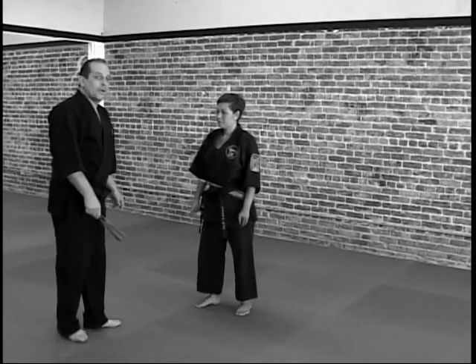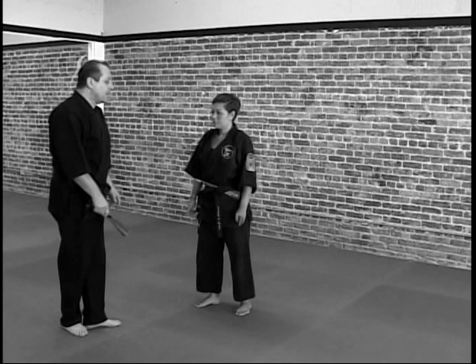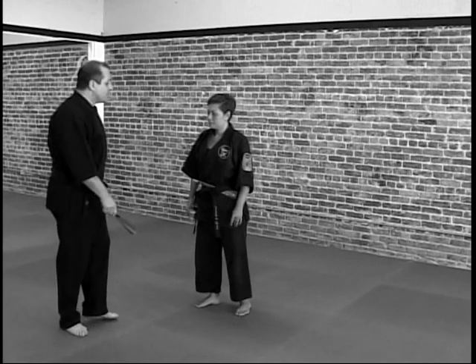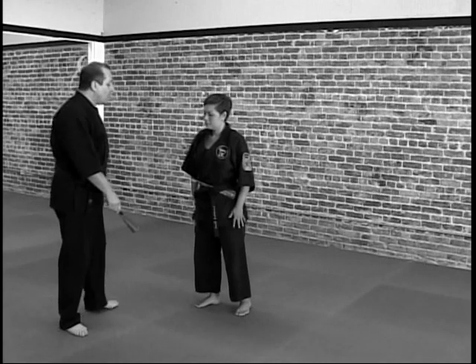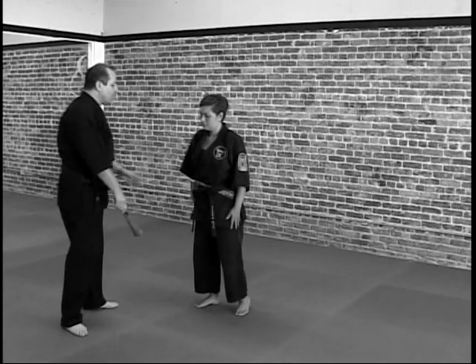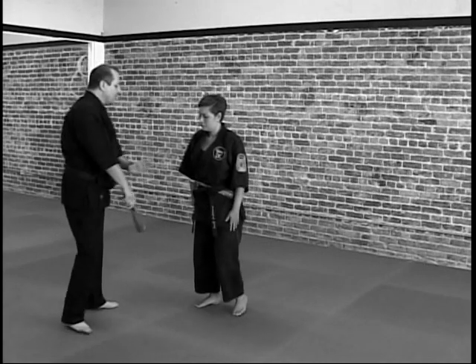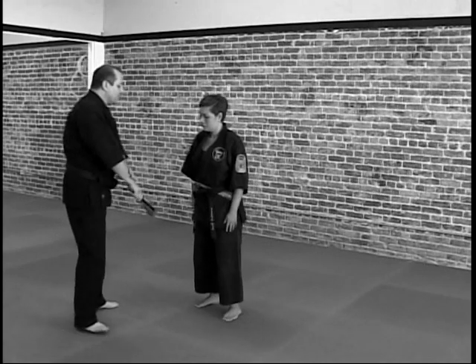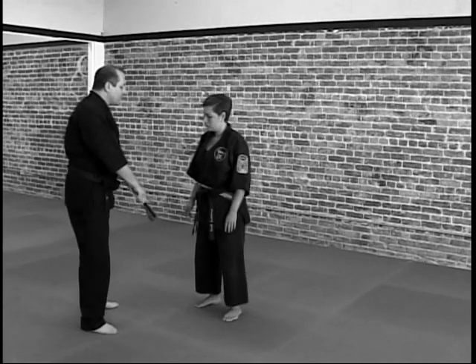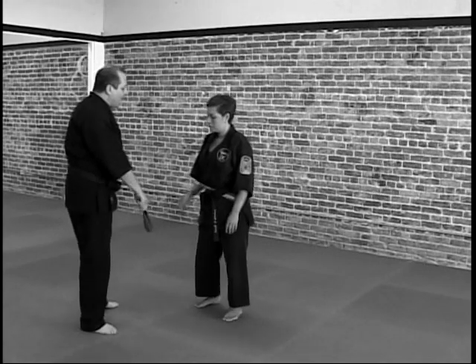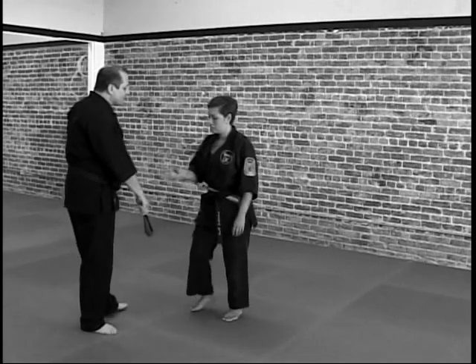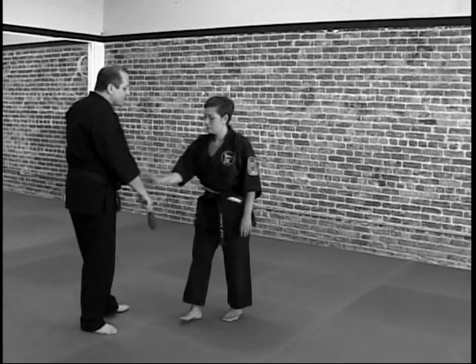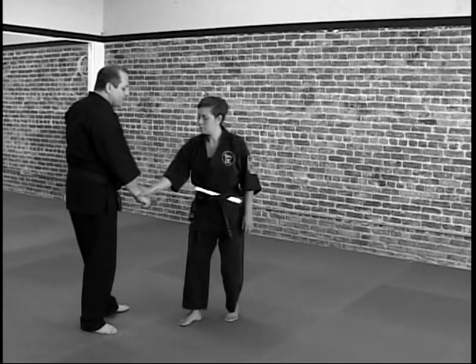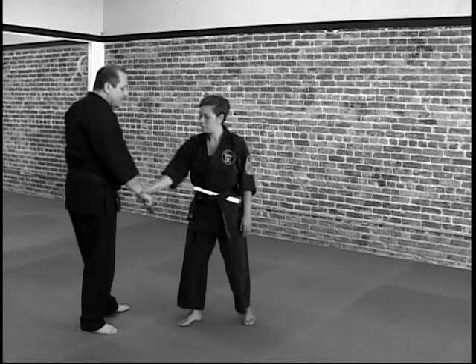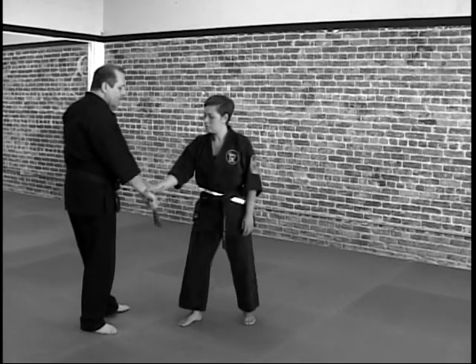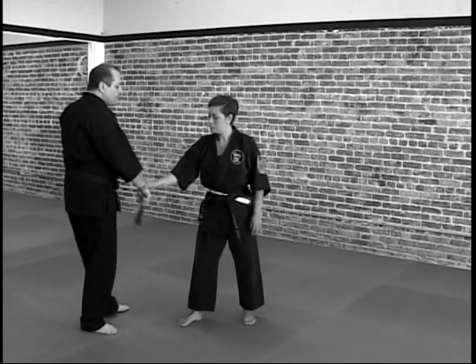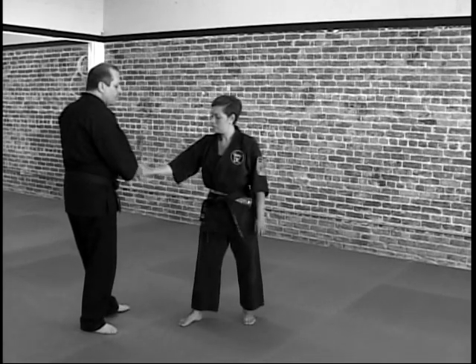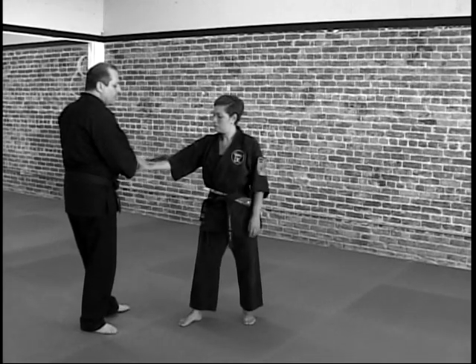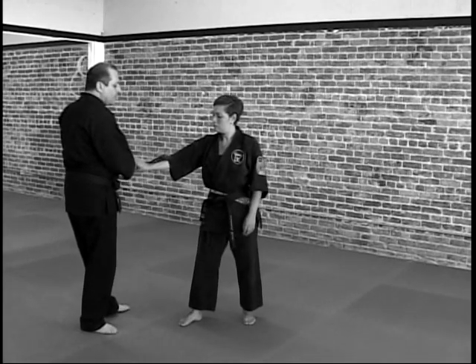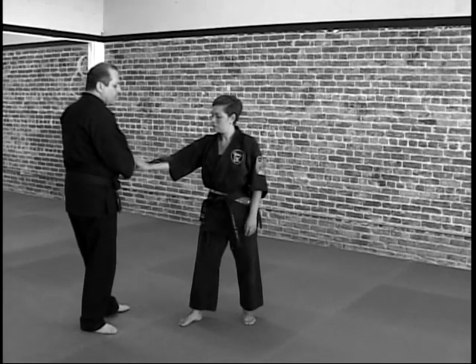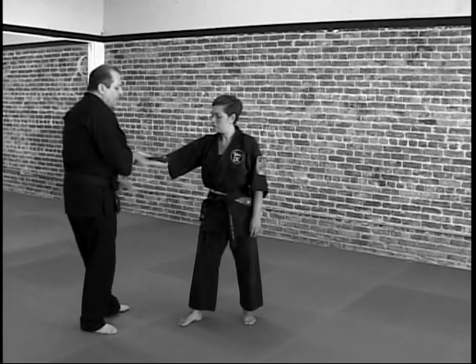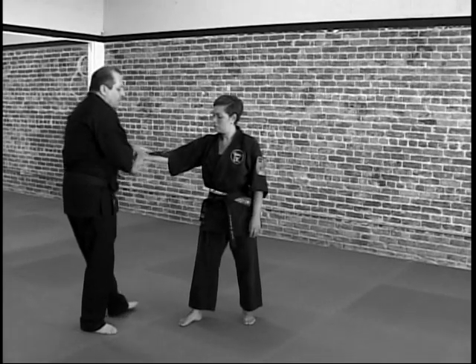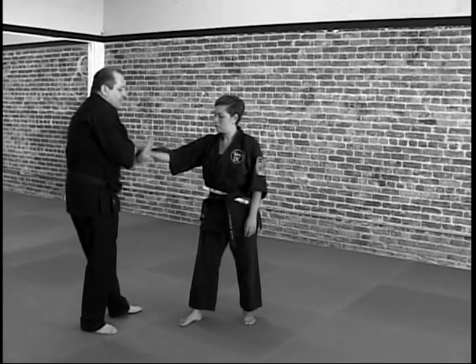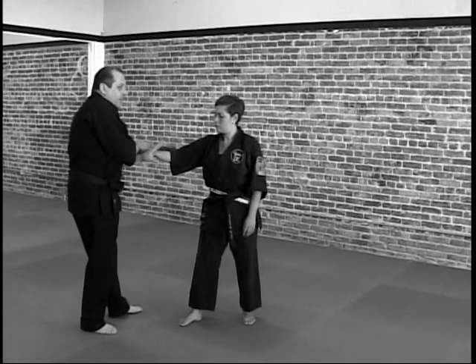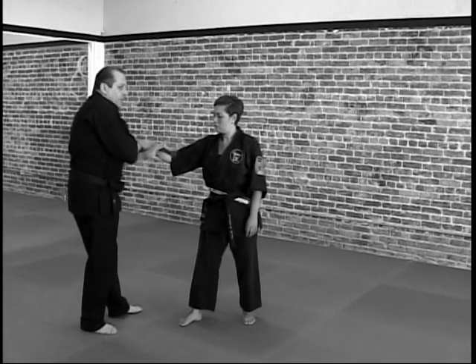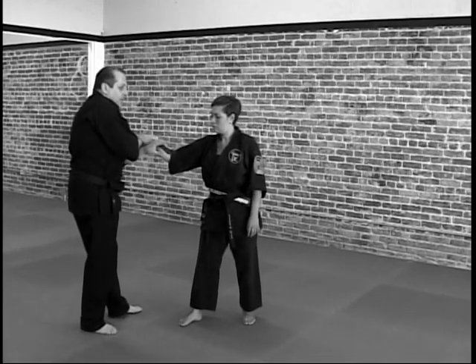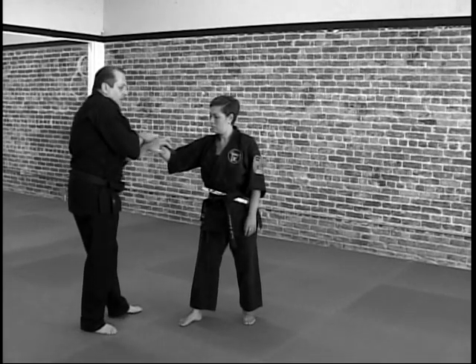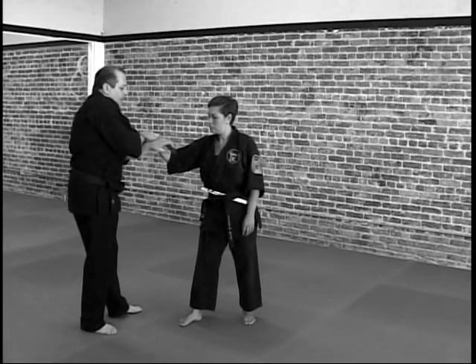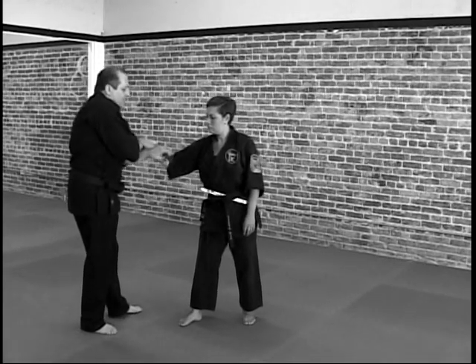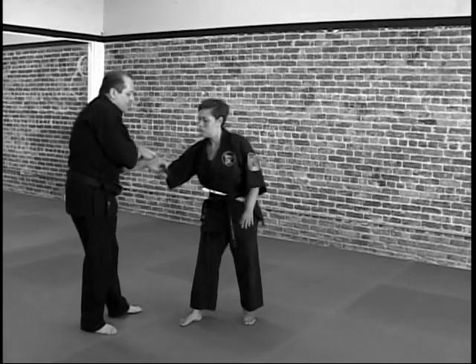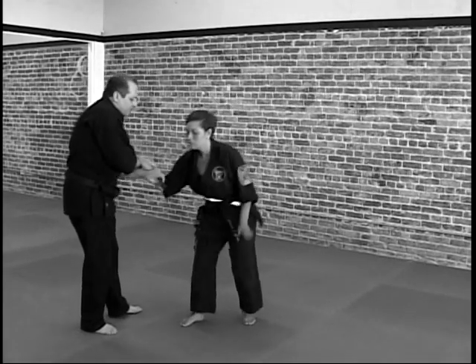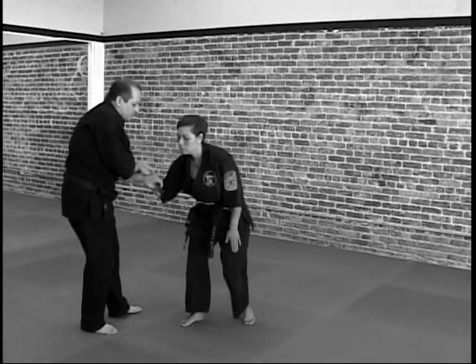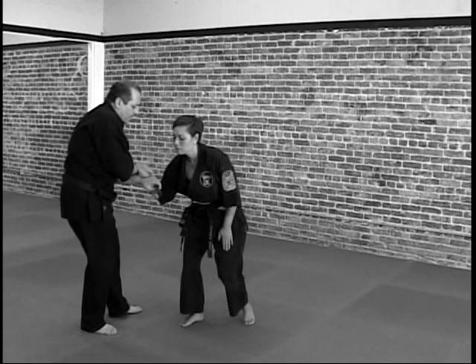So one would be if she grabs from here, we bring the fan over, and we set the wrist break.